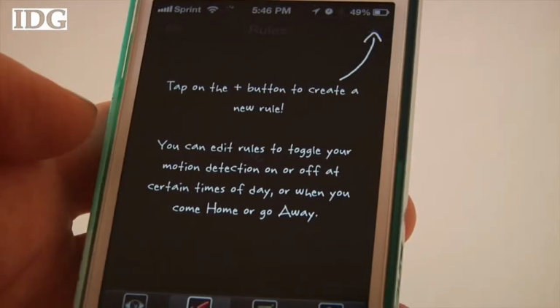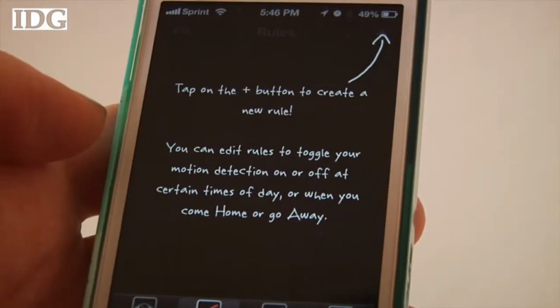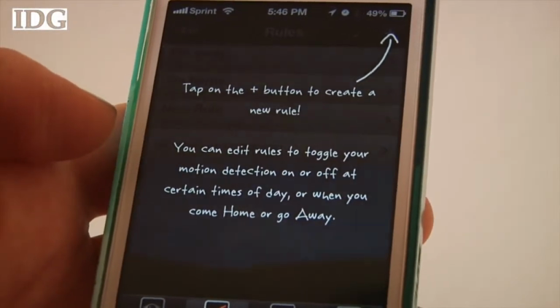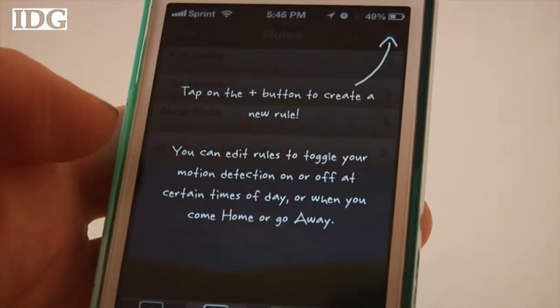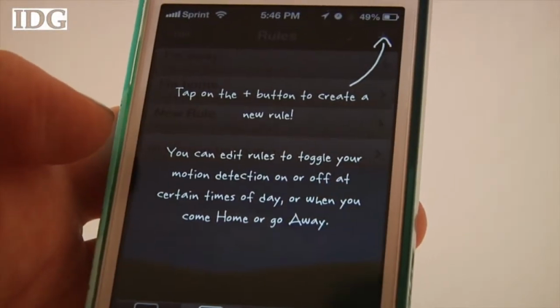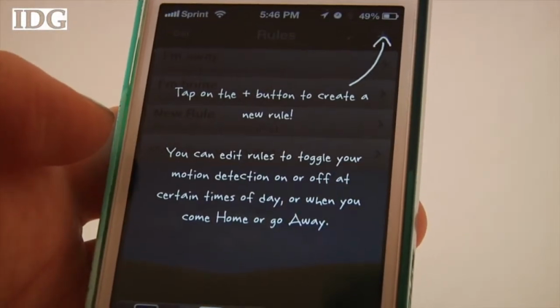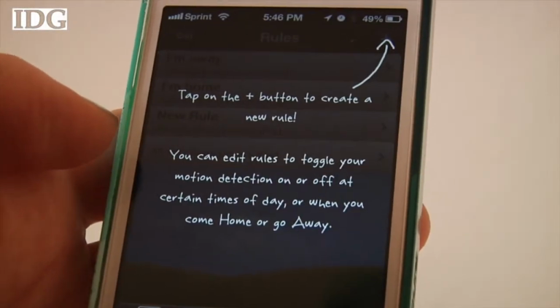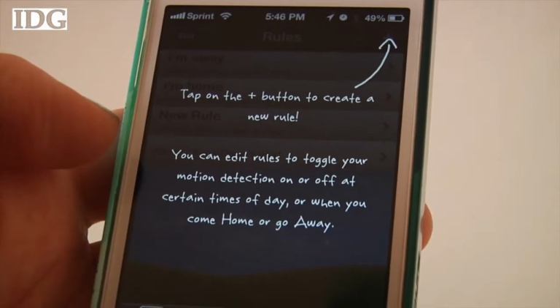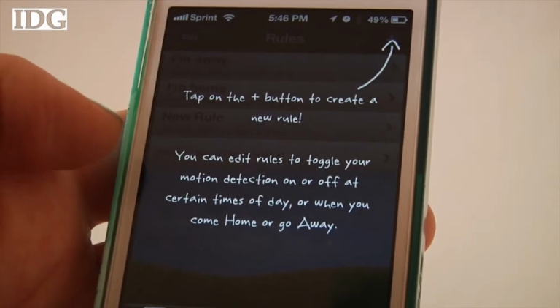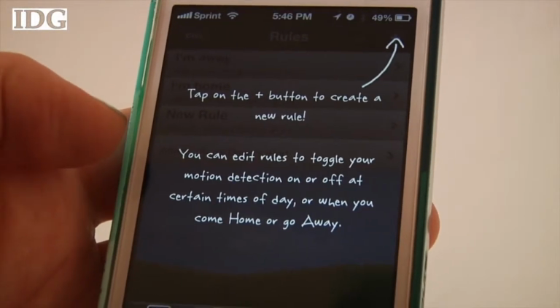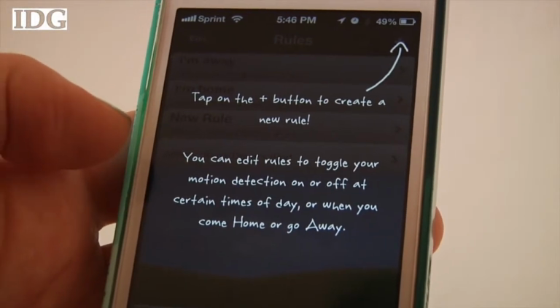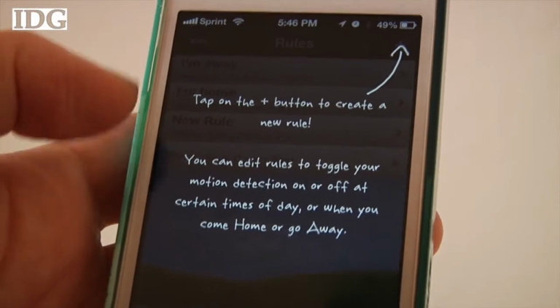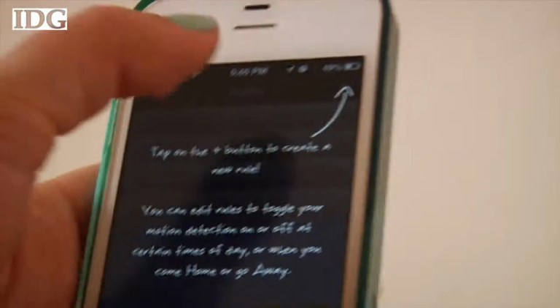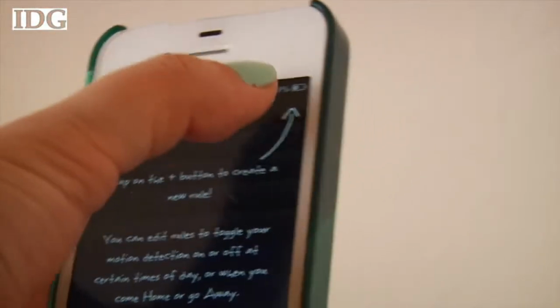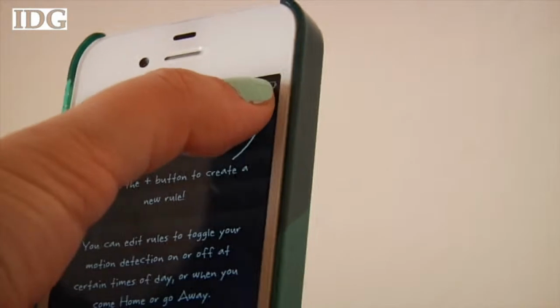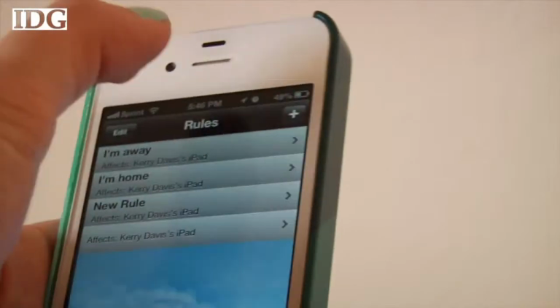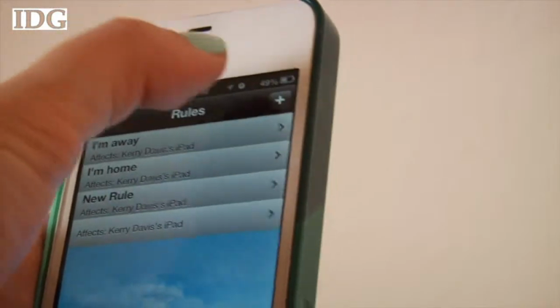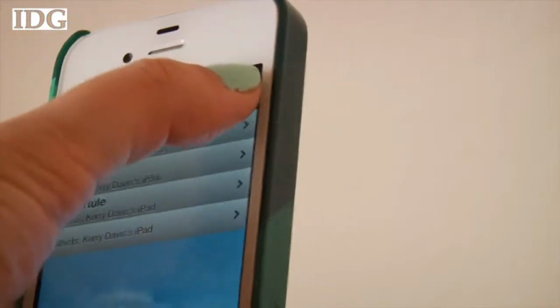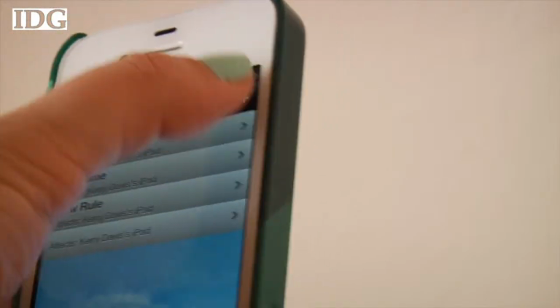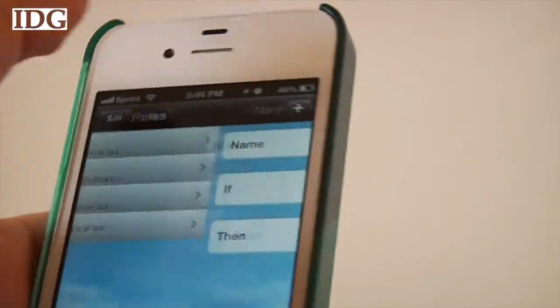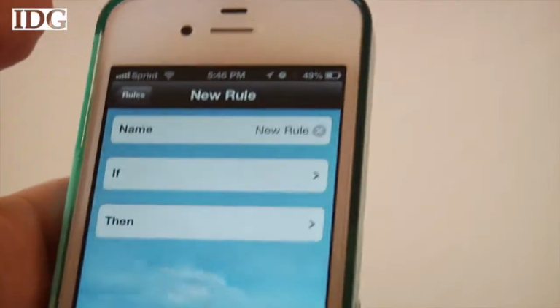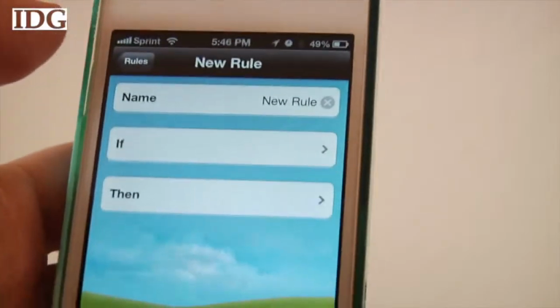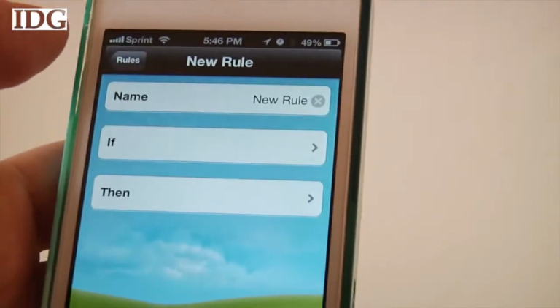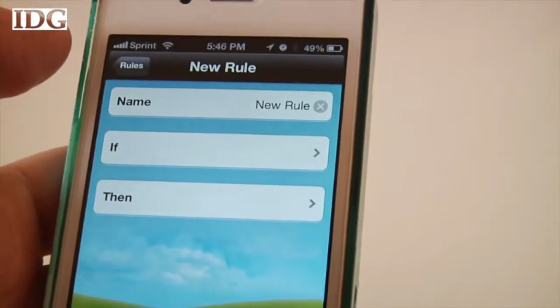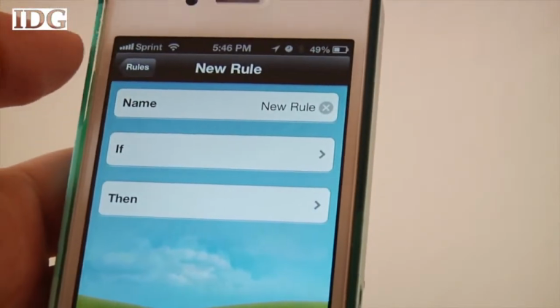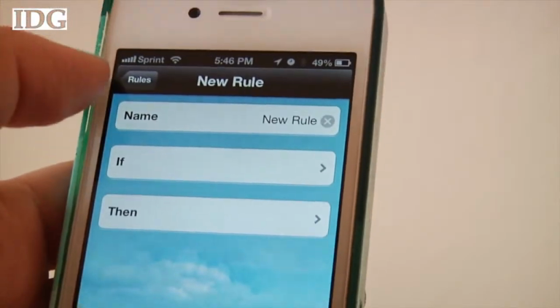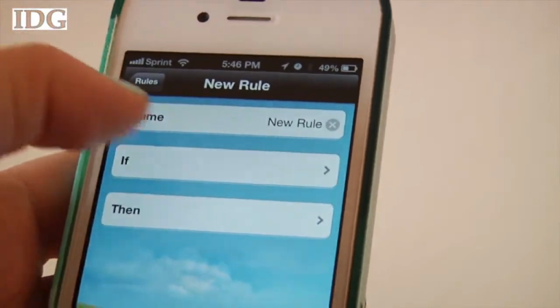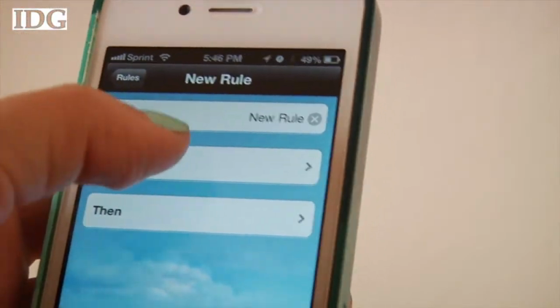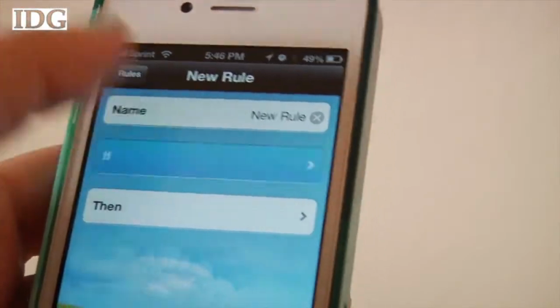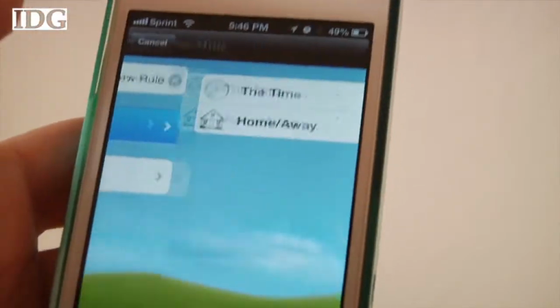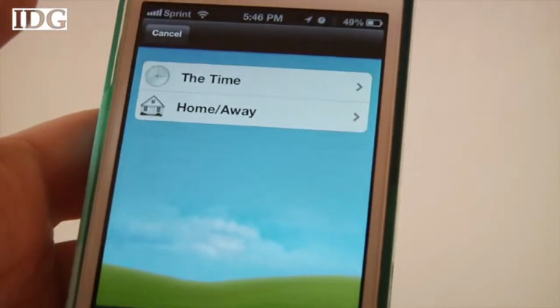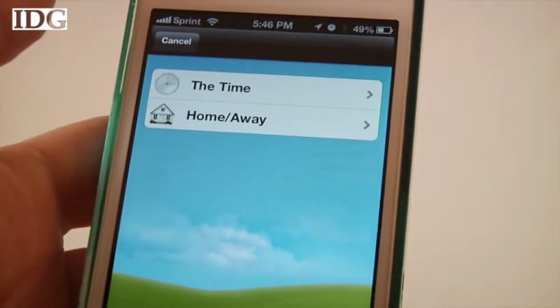The camera also takes short videos of the motion and can be set up to watch a front door, window, or really any area you're concerned about.